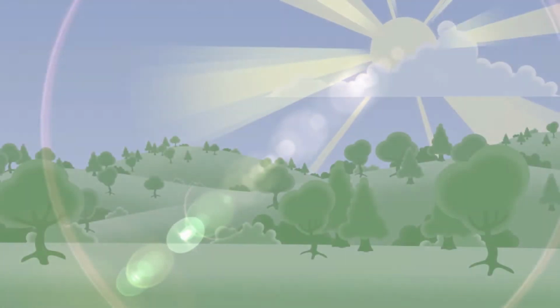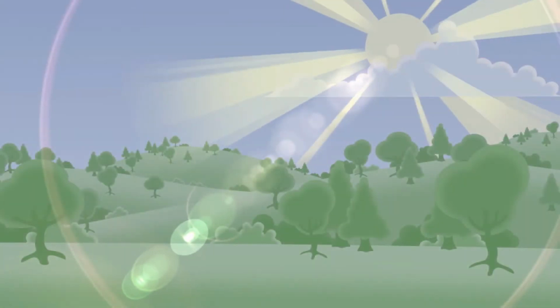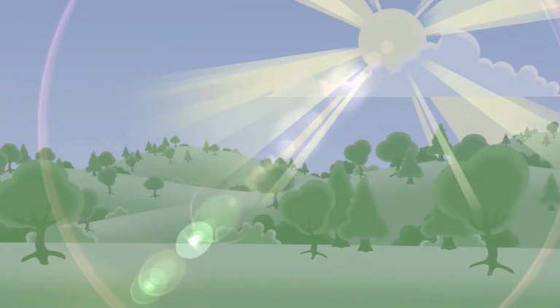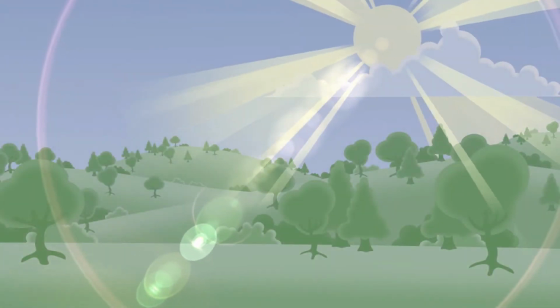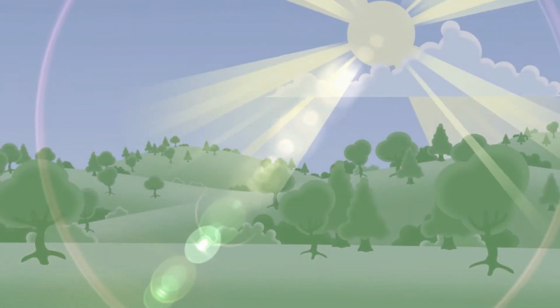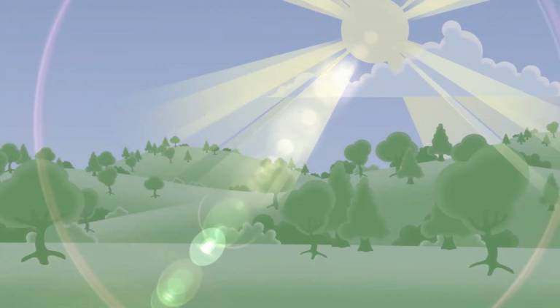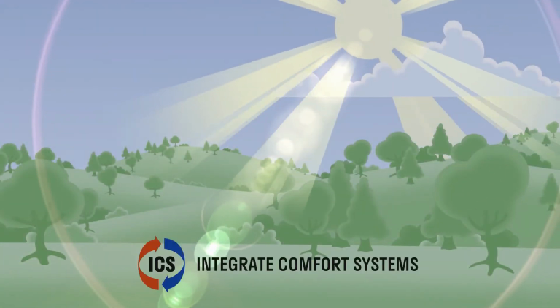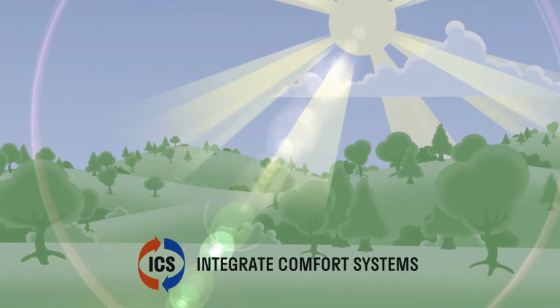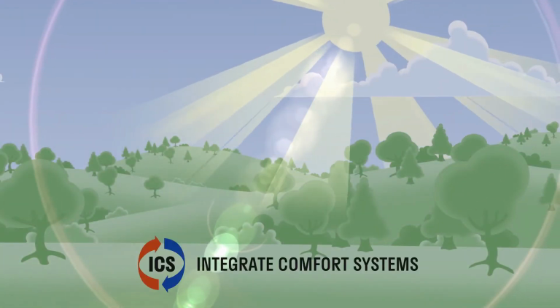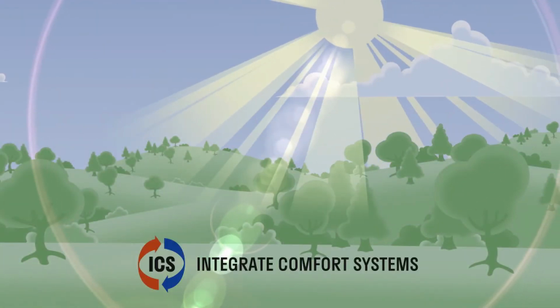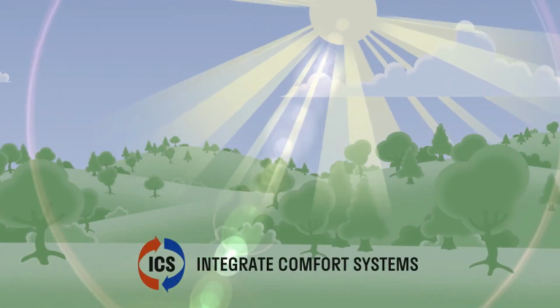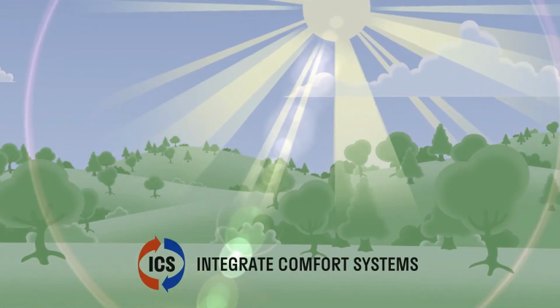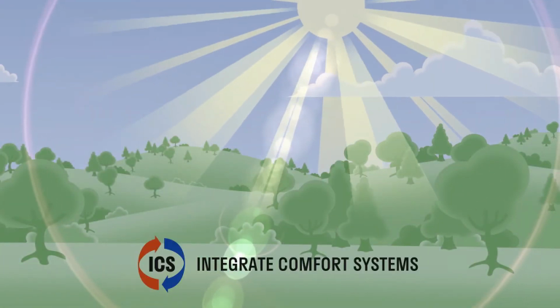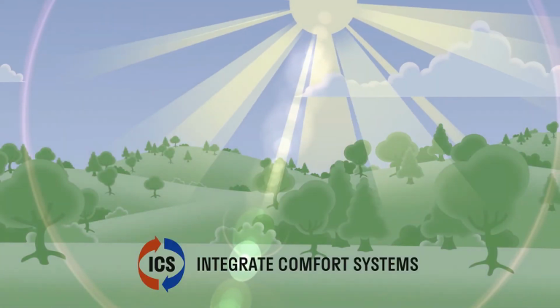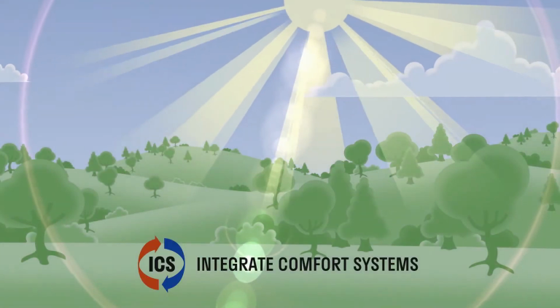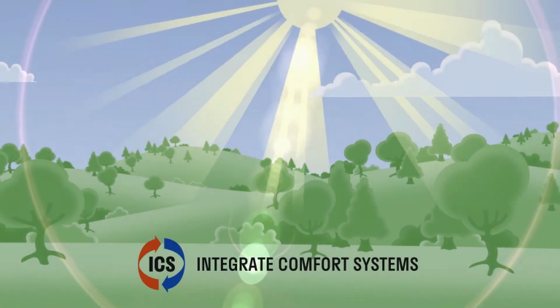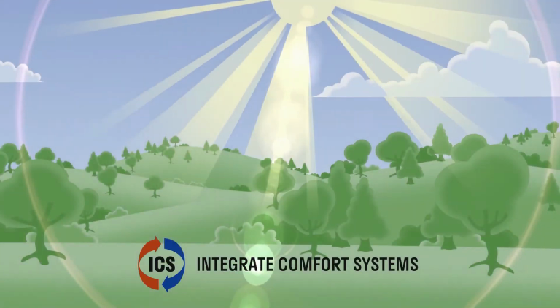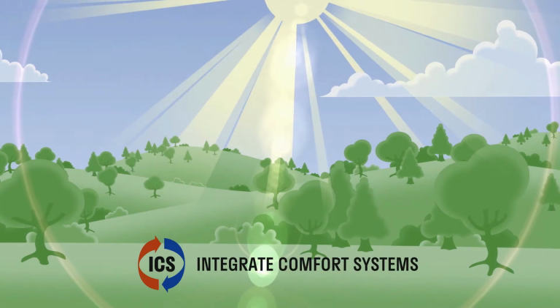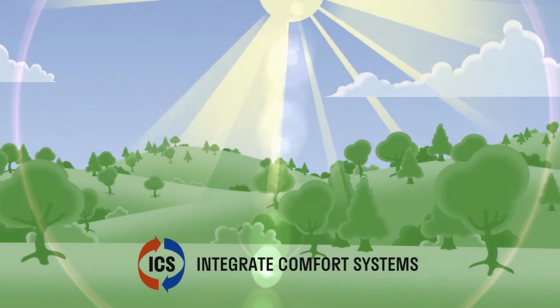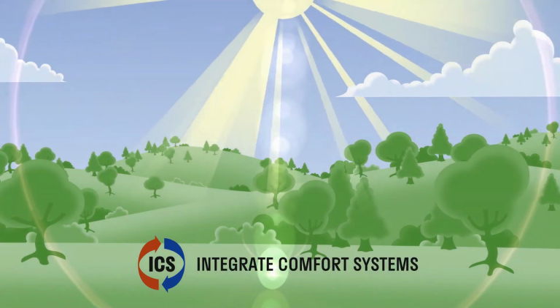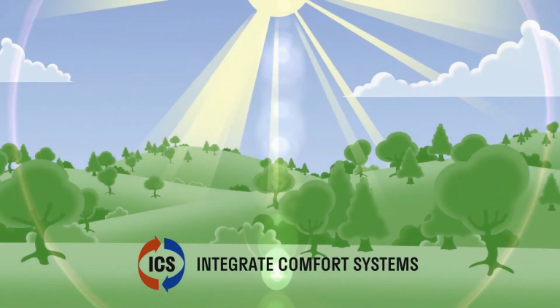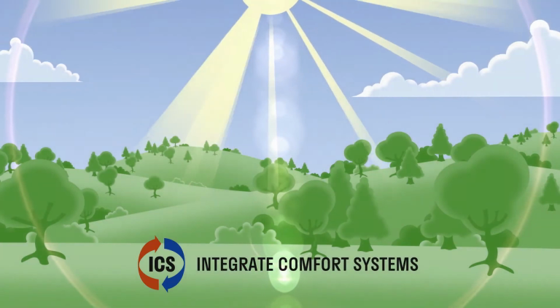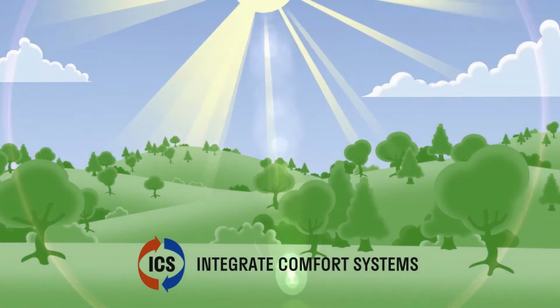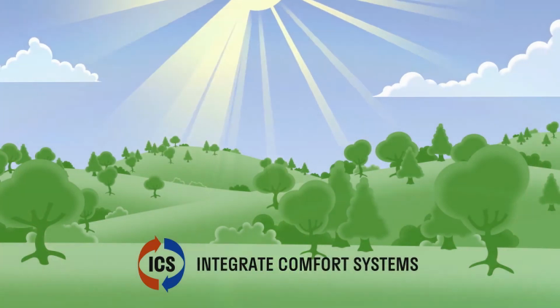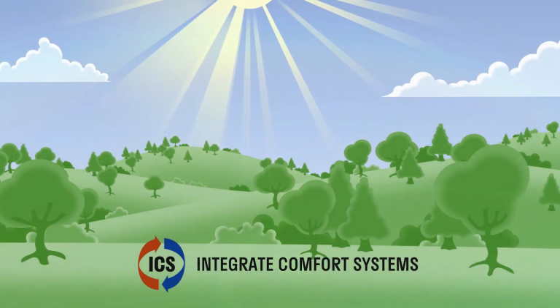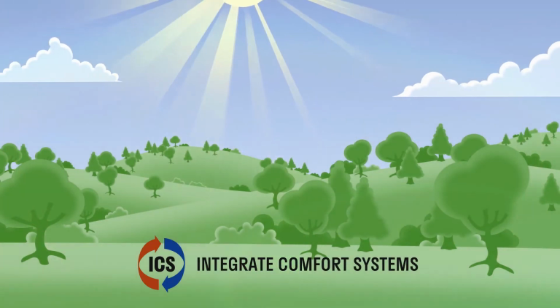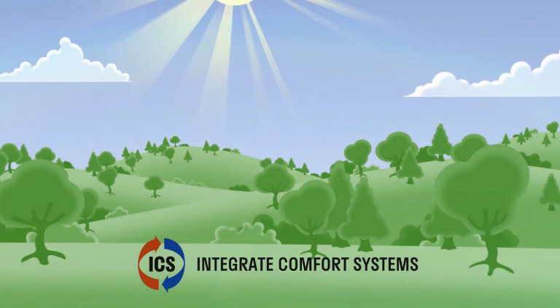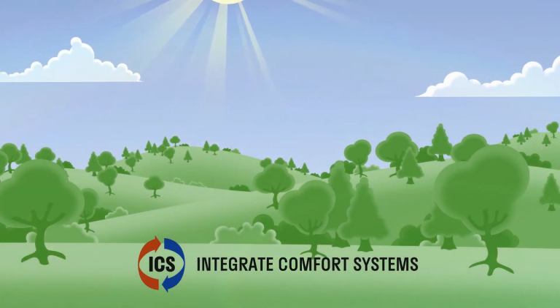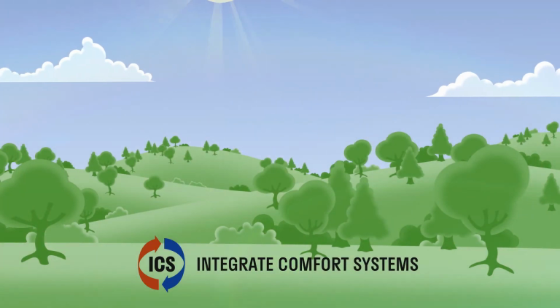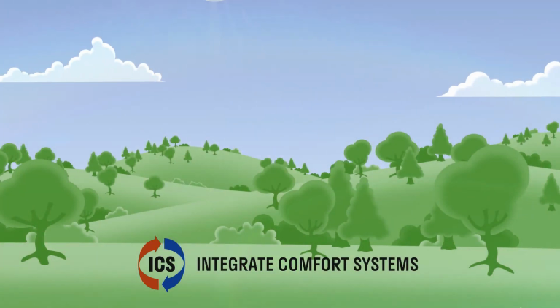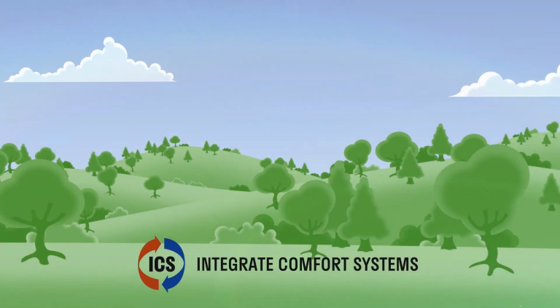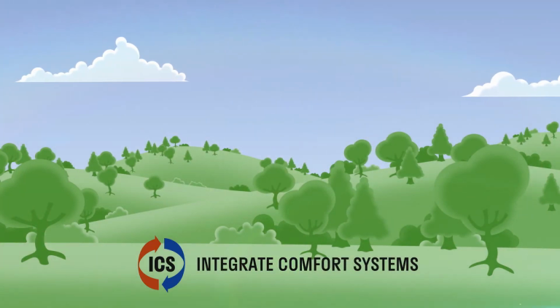Wavelengths of ultraviolet energy from the sun purify the outdoor air, controlling germs, odors, gases, and other airborne contaminants.